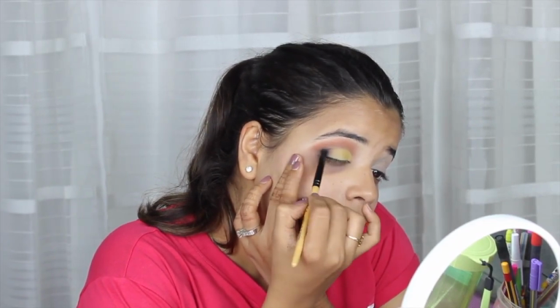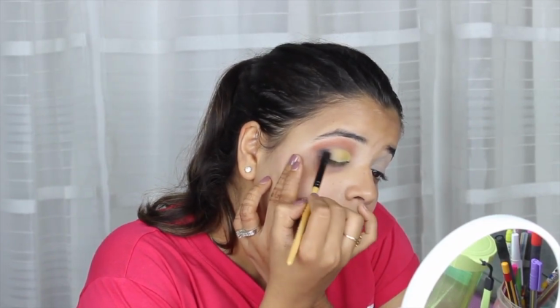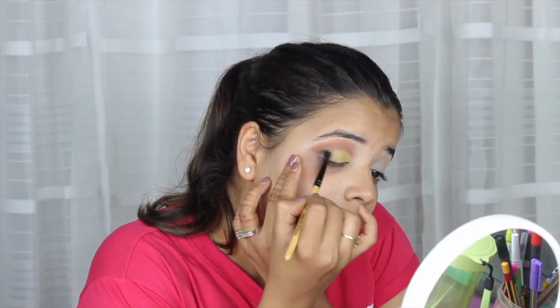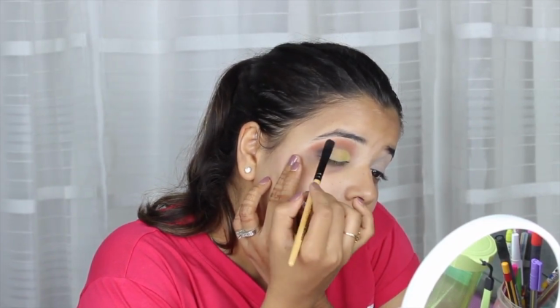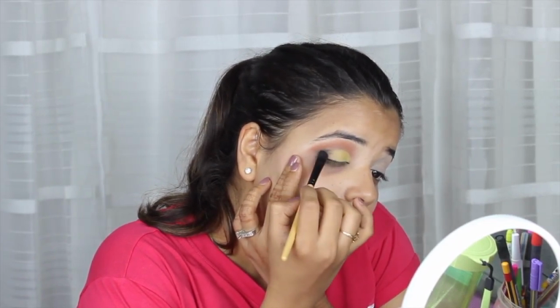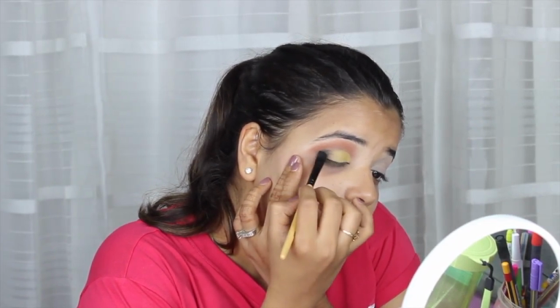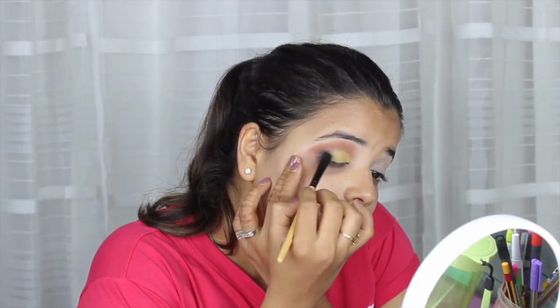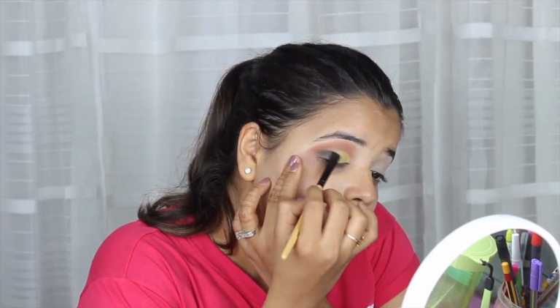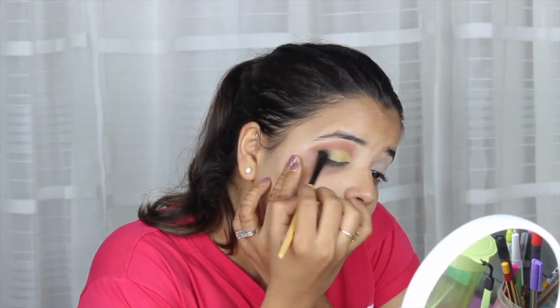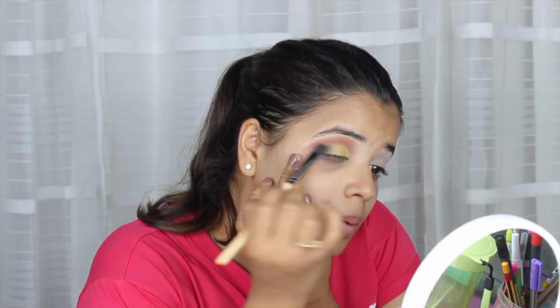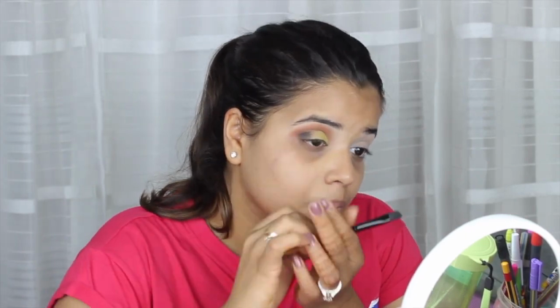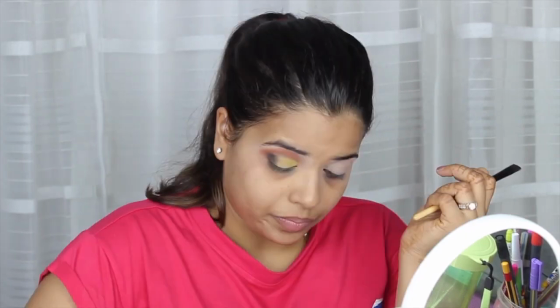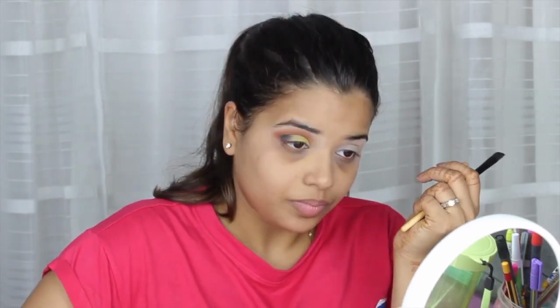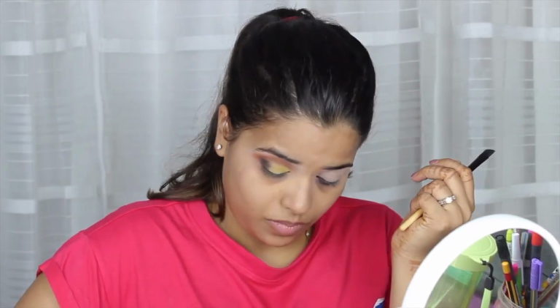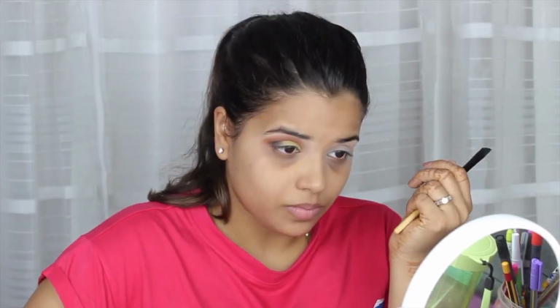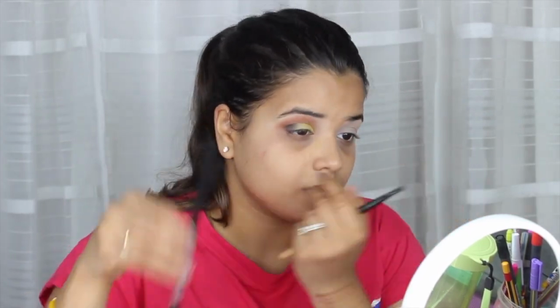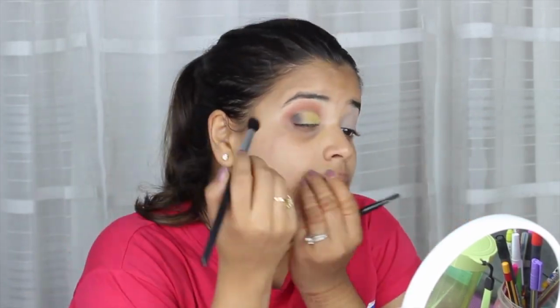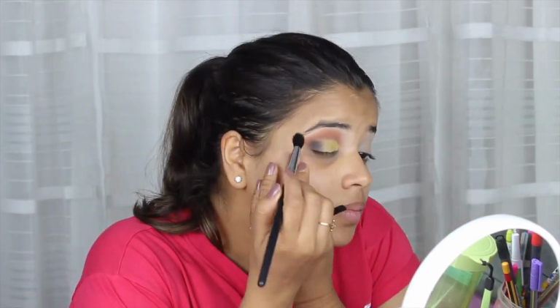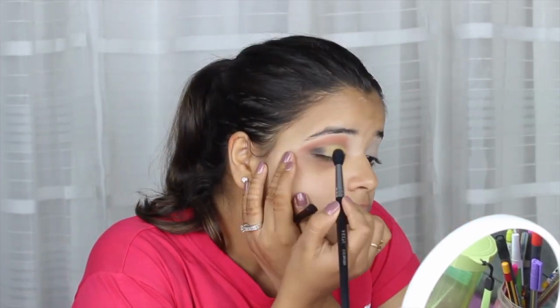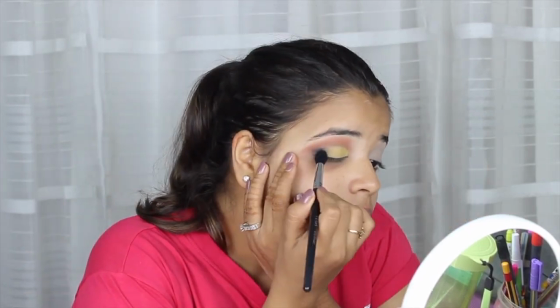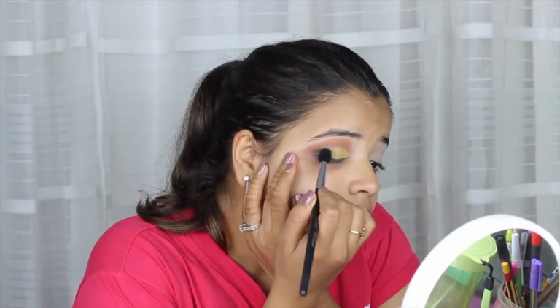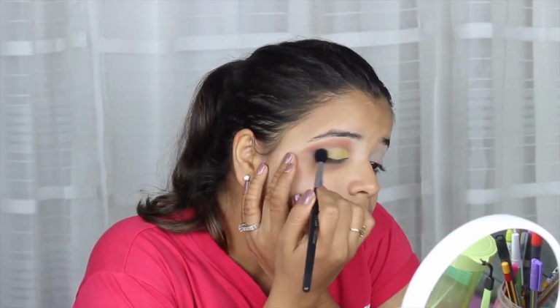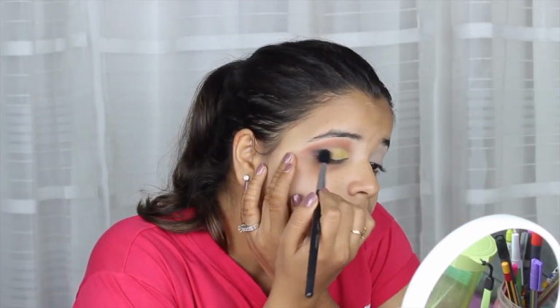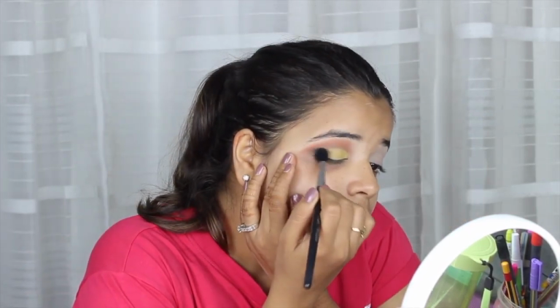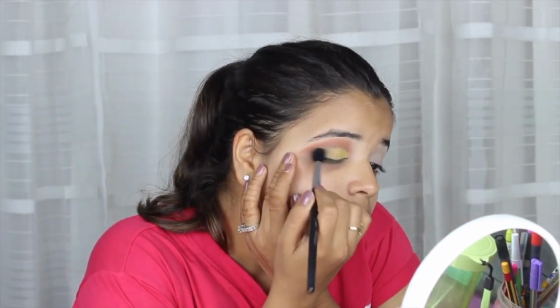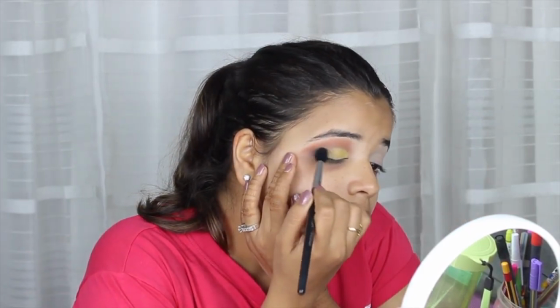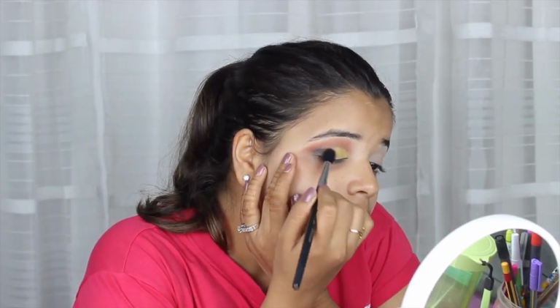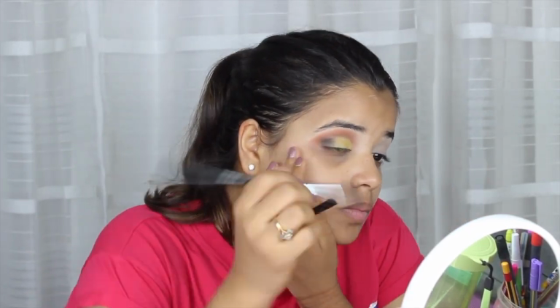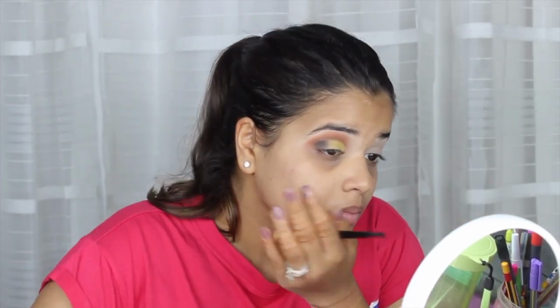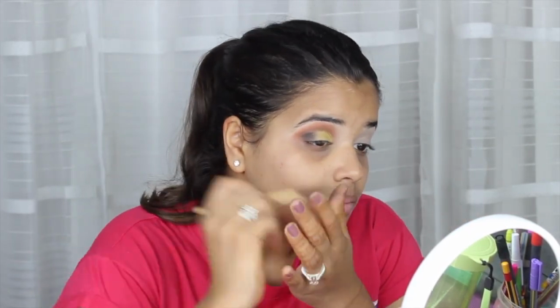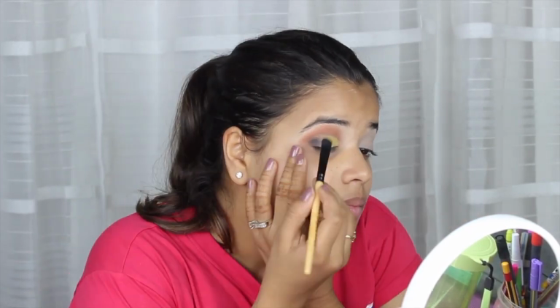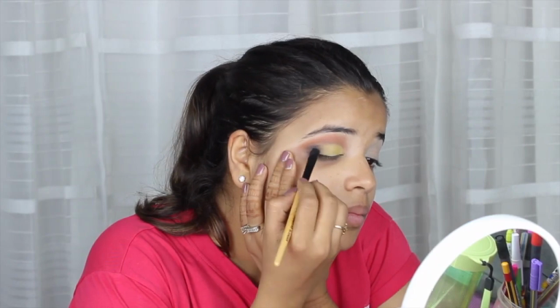I would like to mention that if you want the details on all the brushes, I'm going to mention them in the description box where you can just click the link and see.